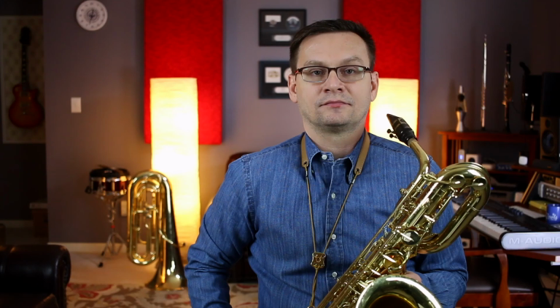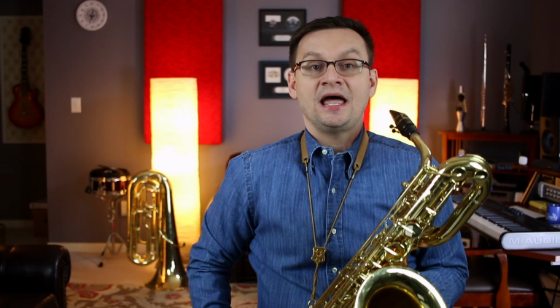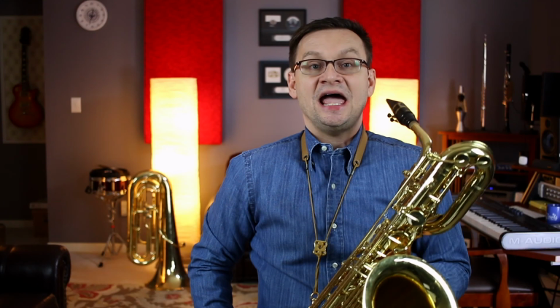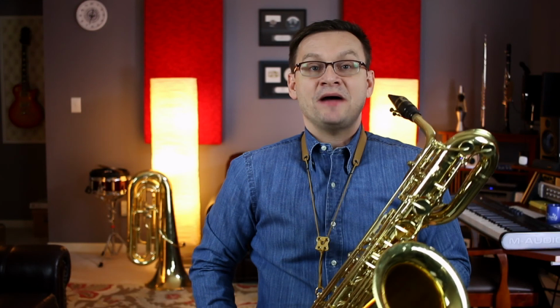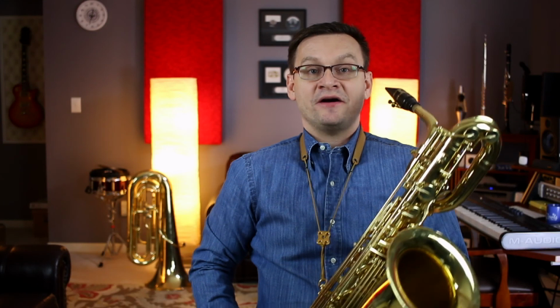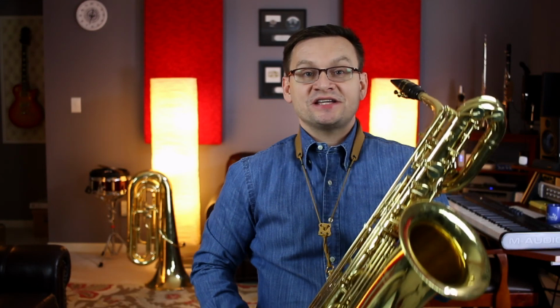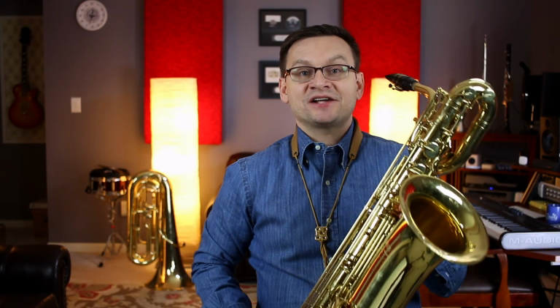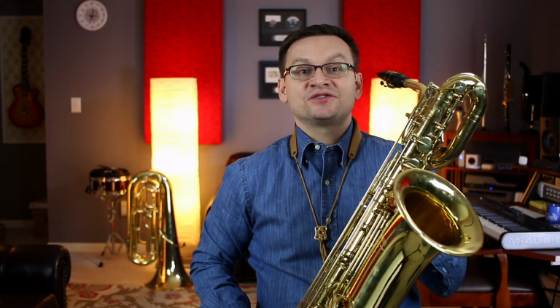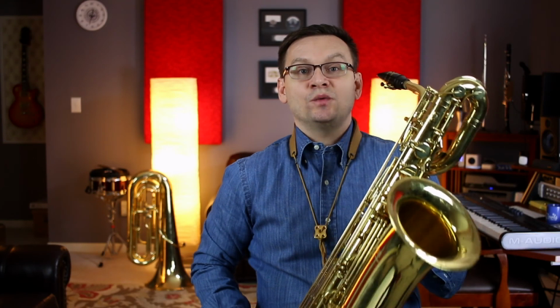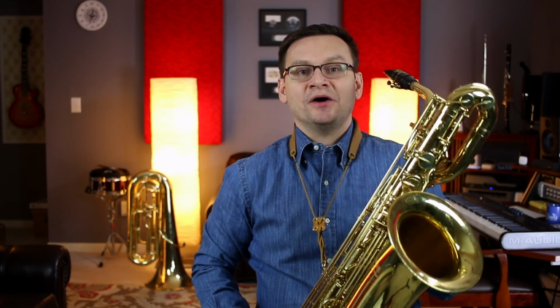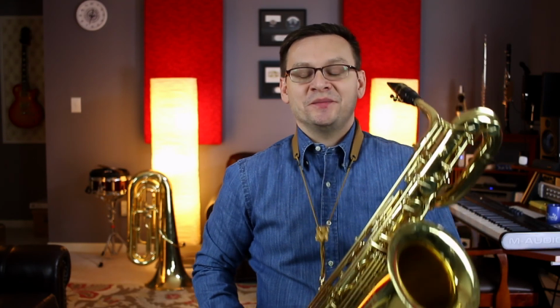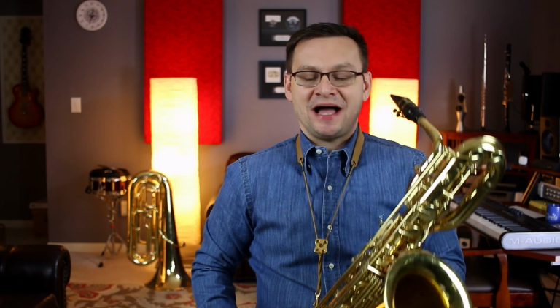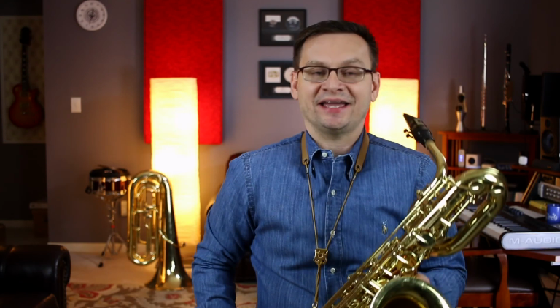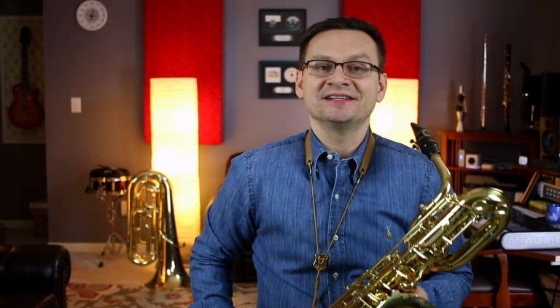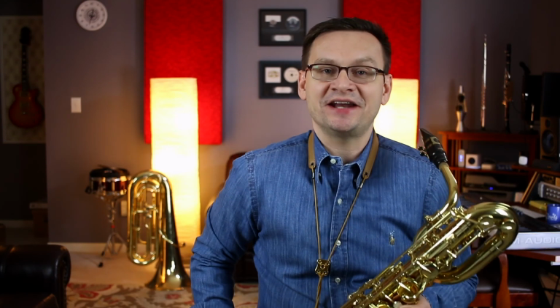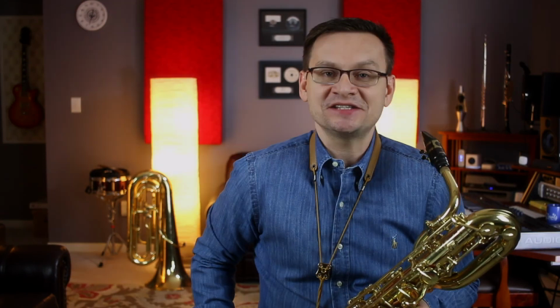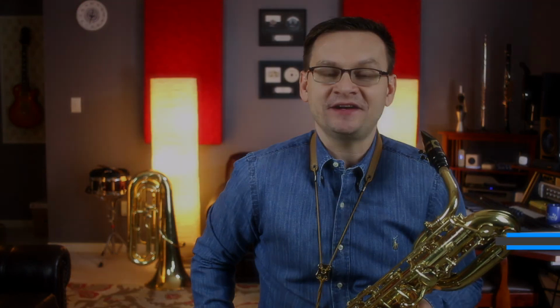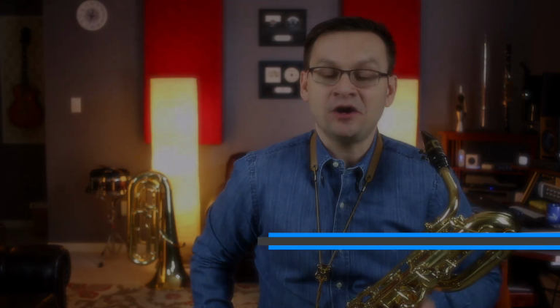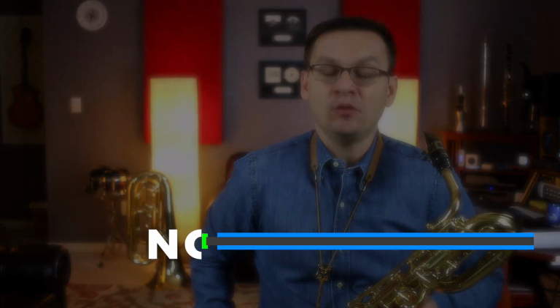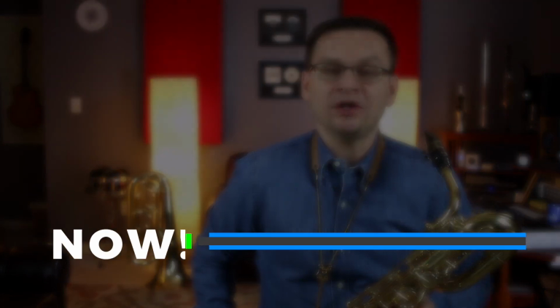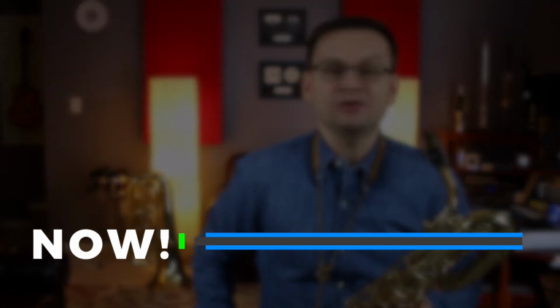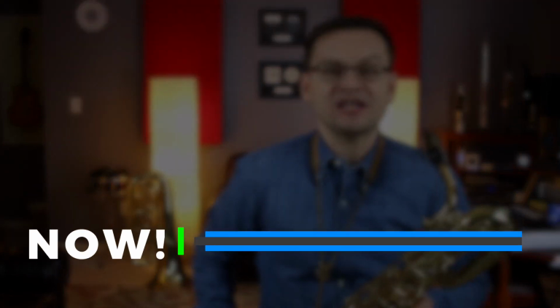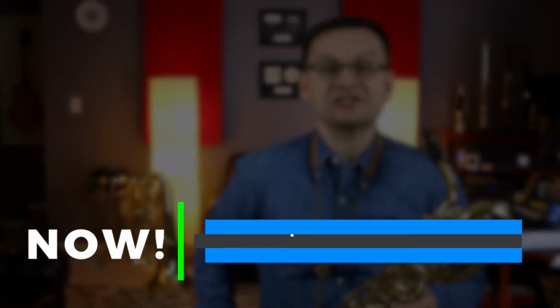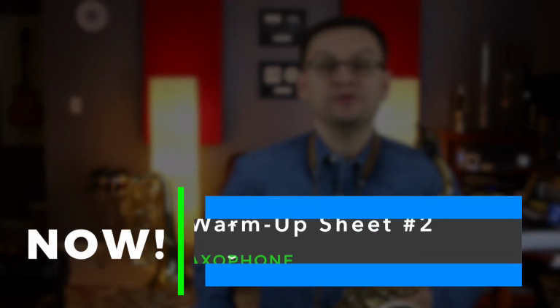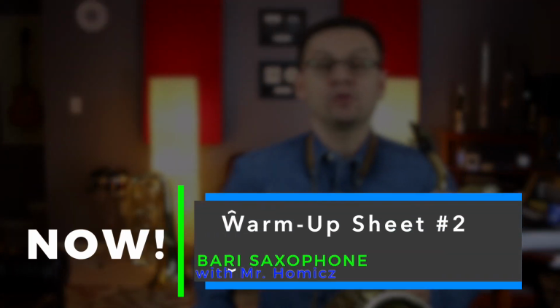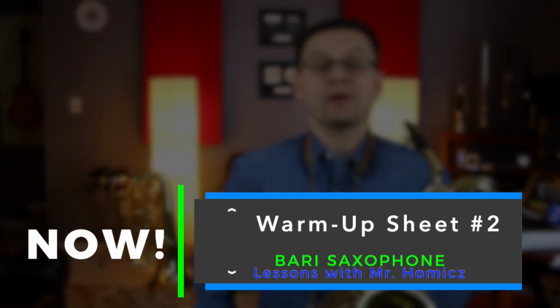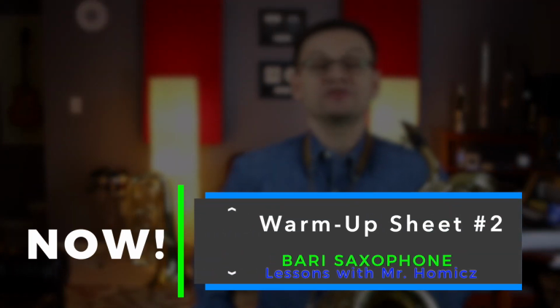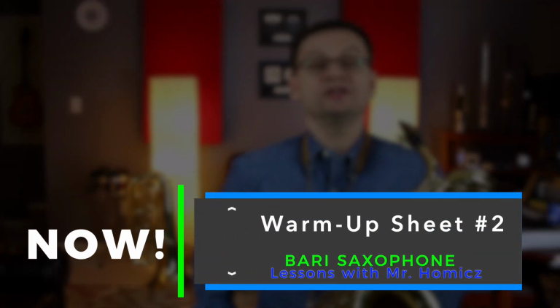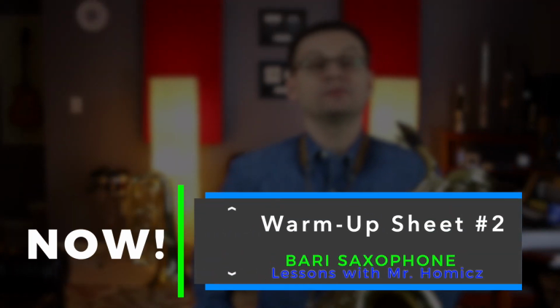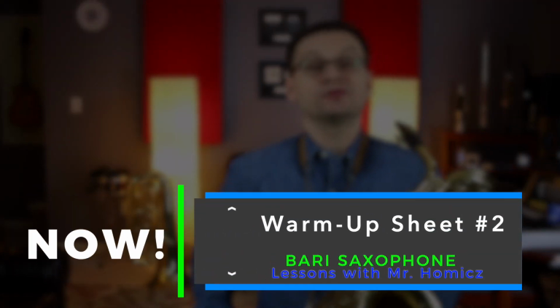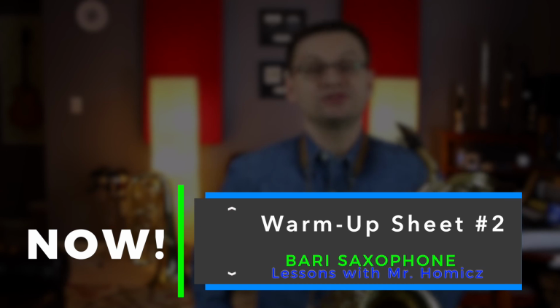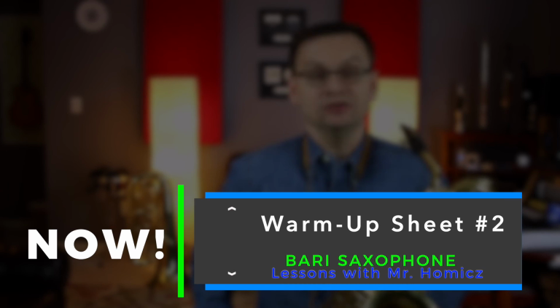Hey Bowery Saxes, welcome back. In today's video we're going to do saxophone warm-up sheet number two.